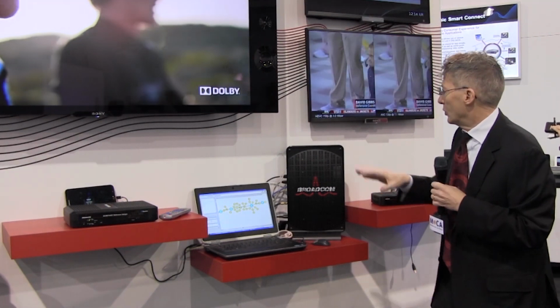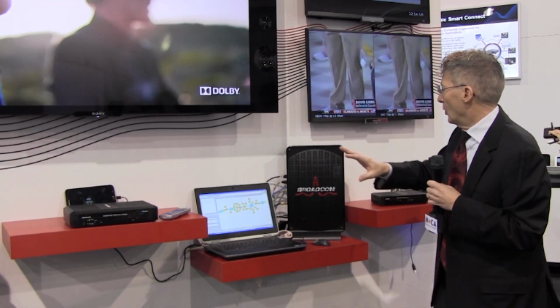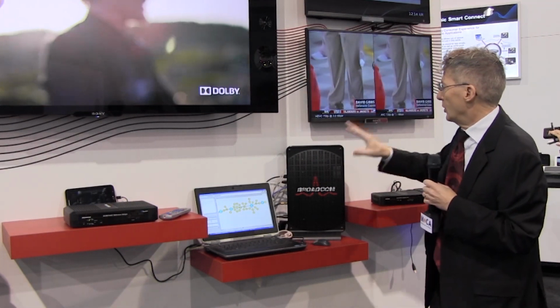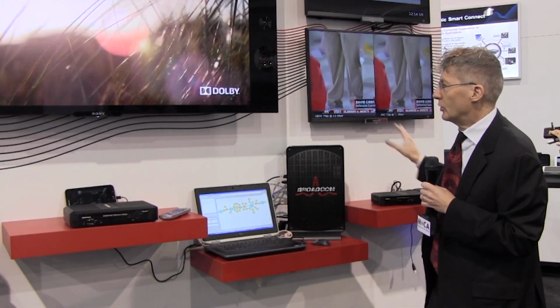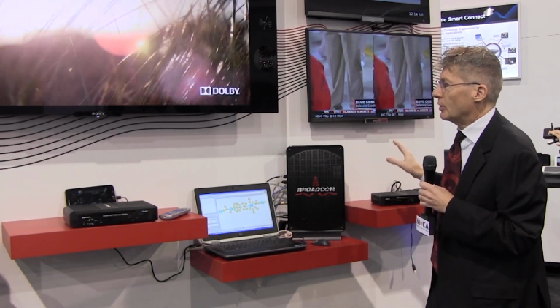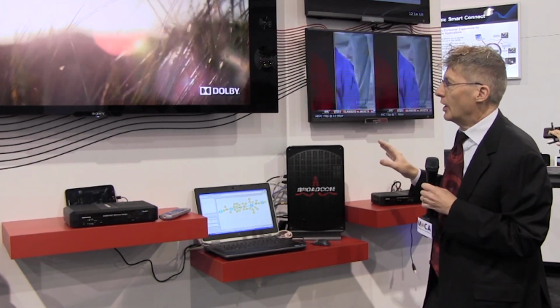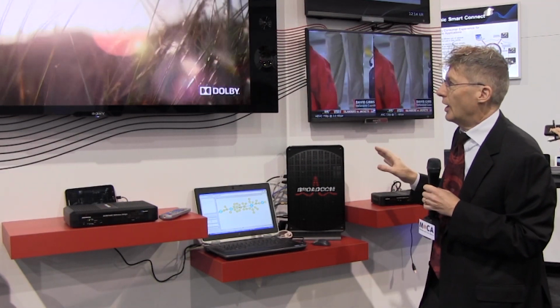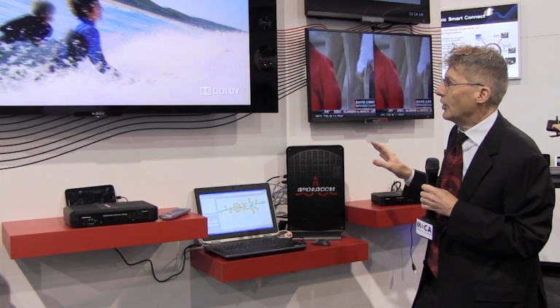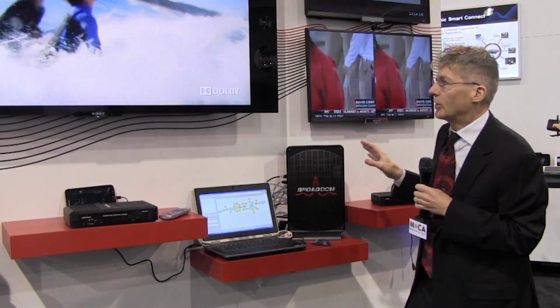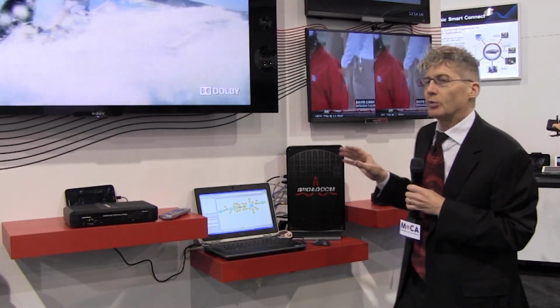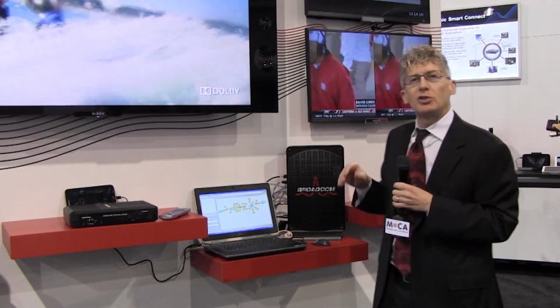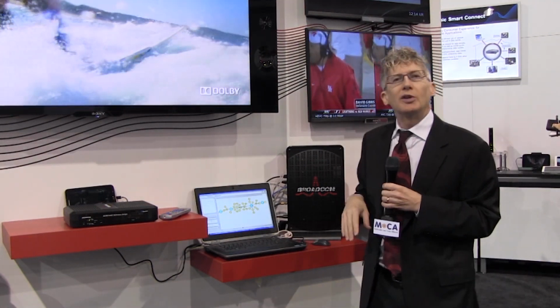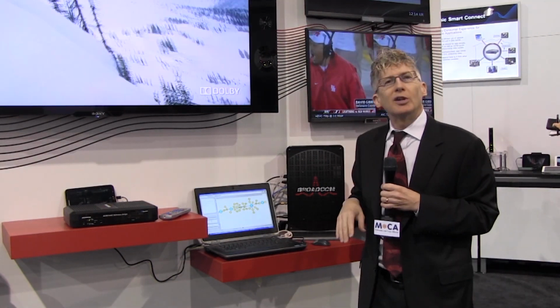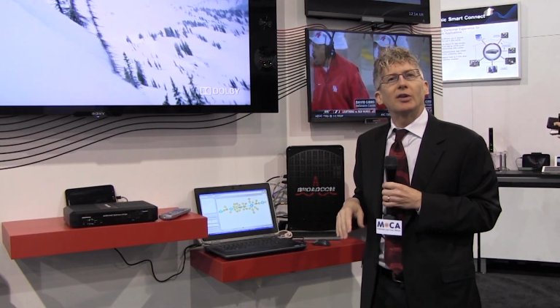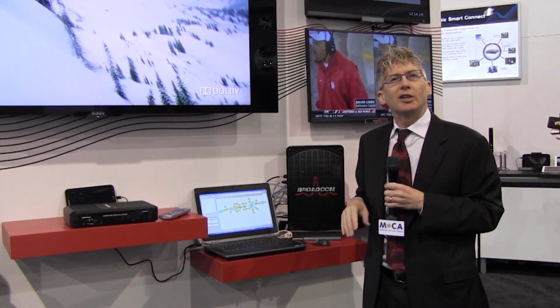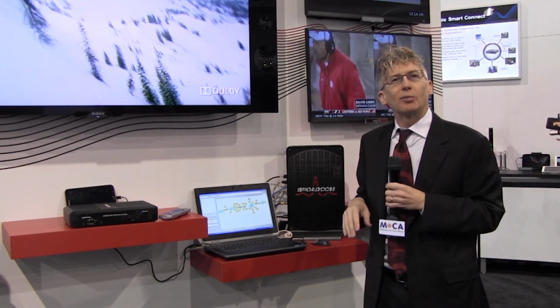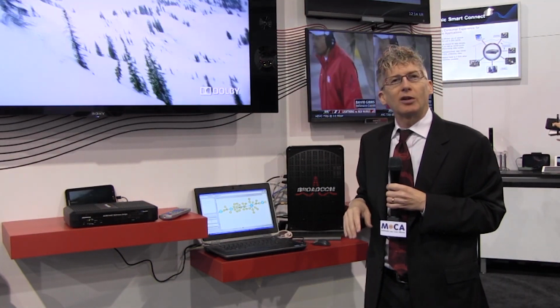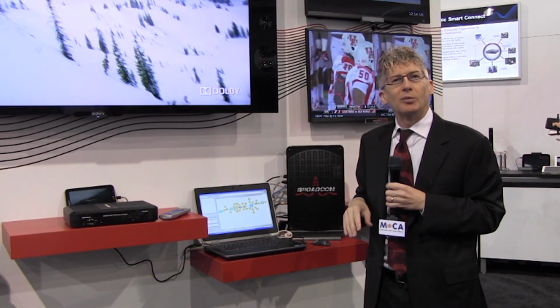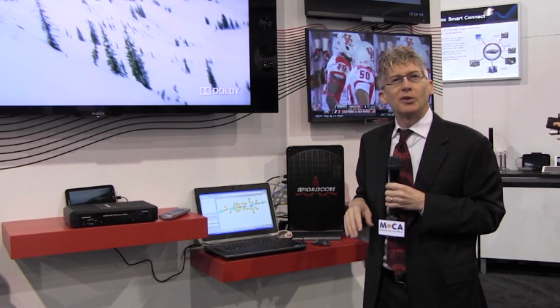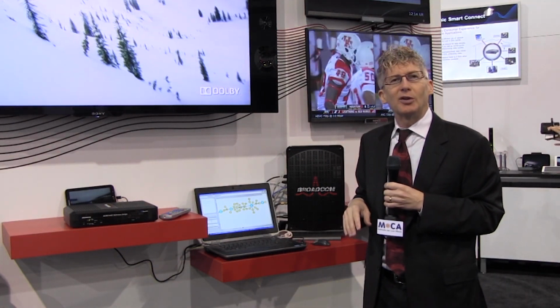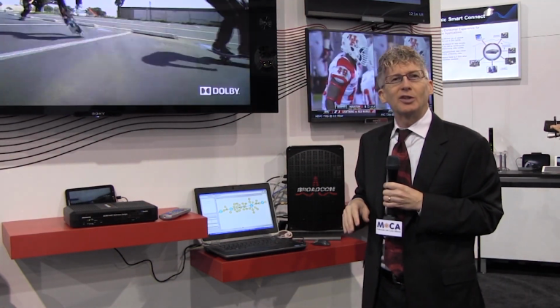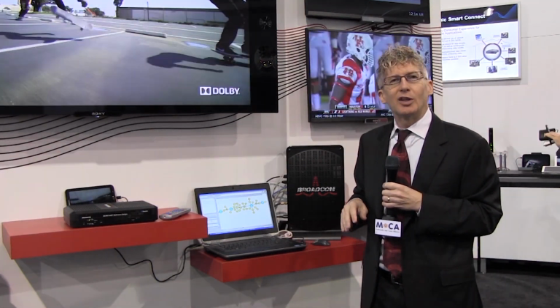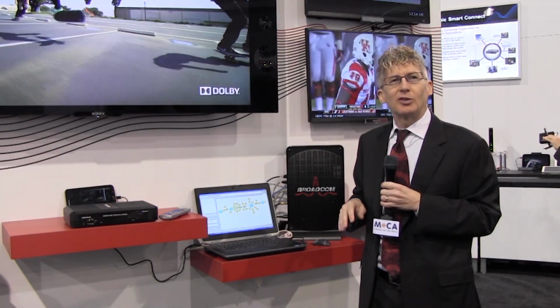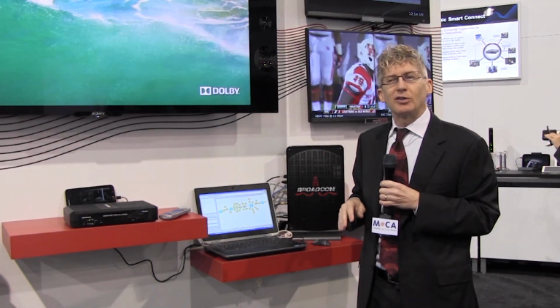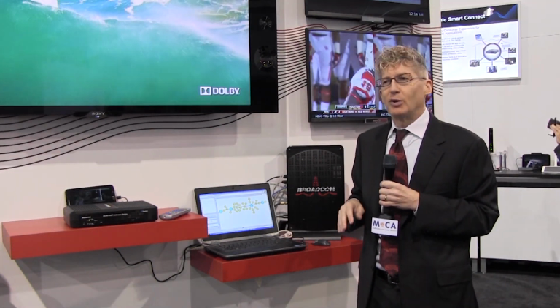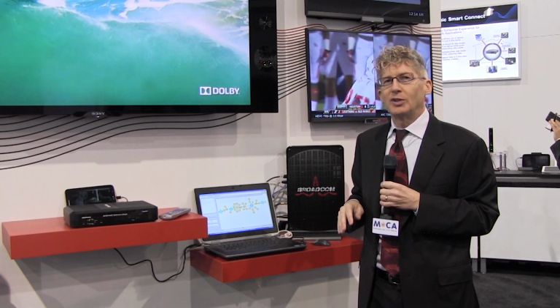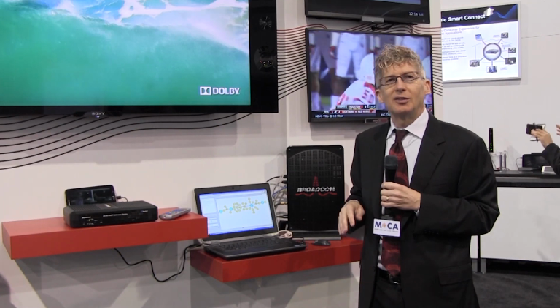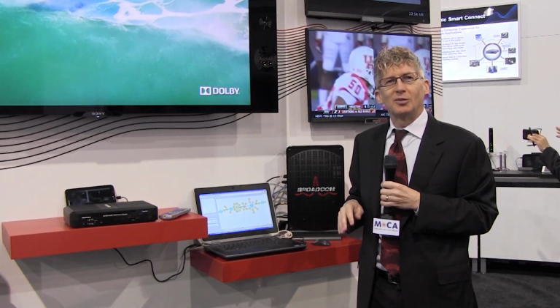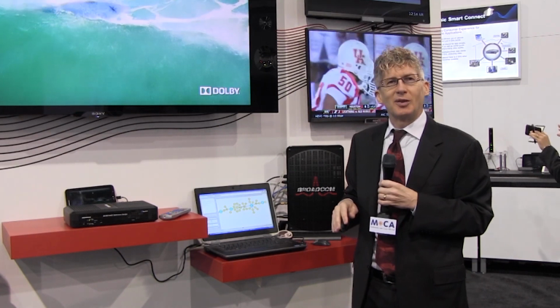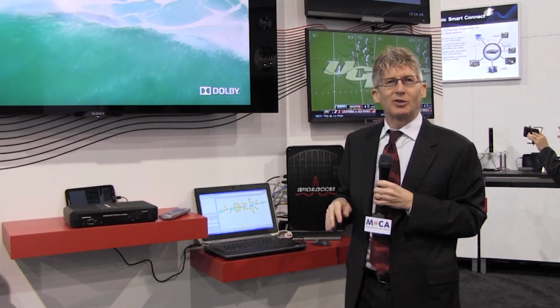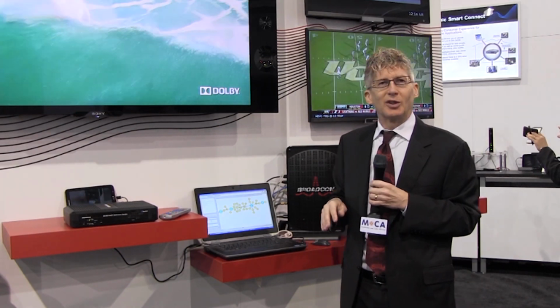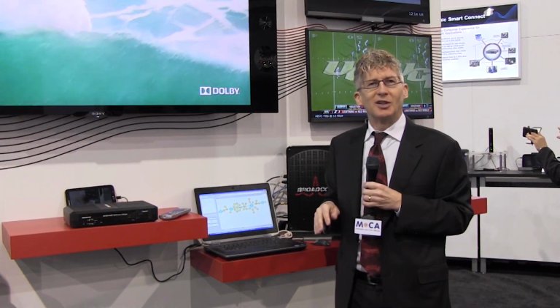So these are some of the aspects that we're showing here at the Broadcom booth here at CES 2014. Thanks for listening.